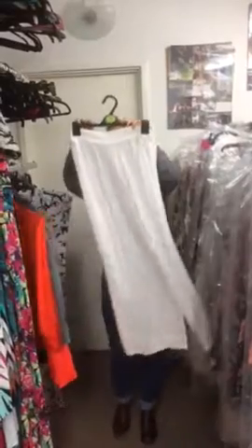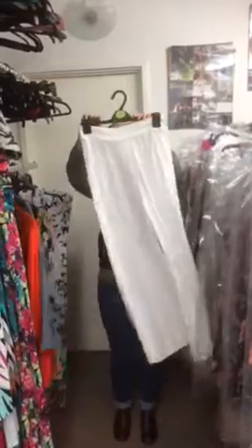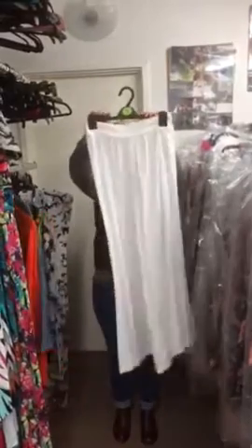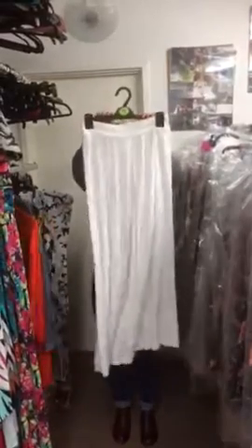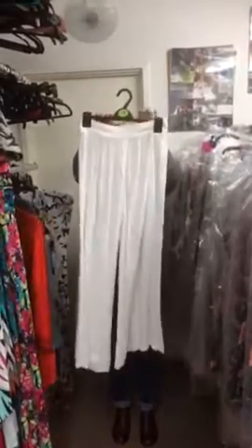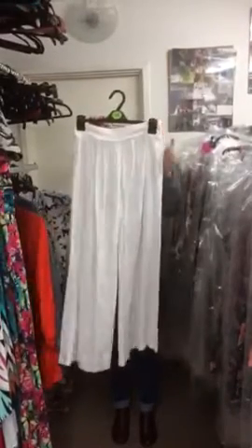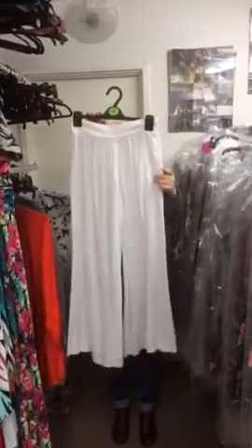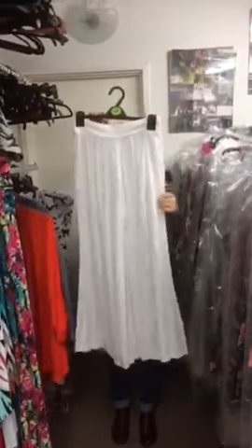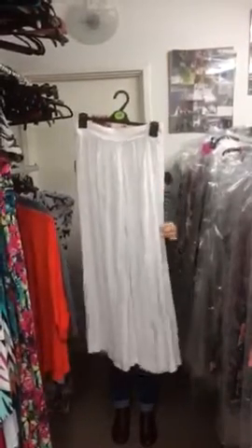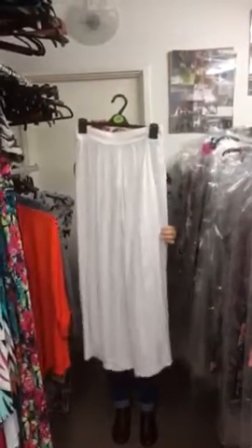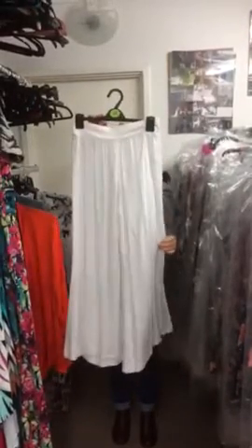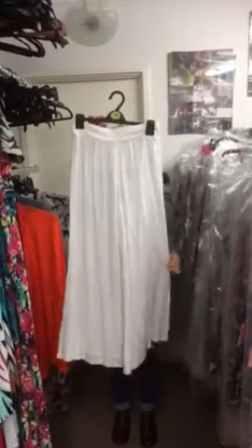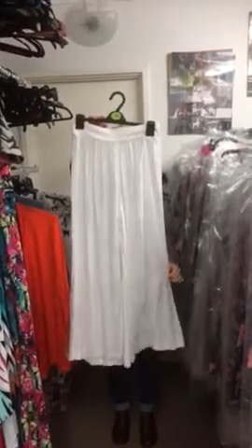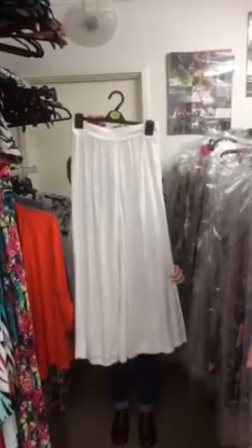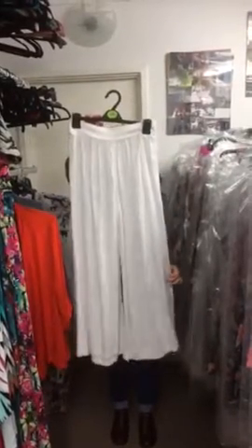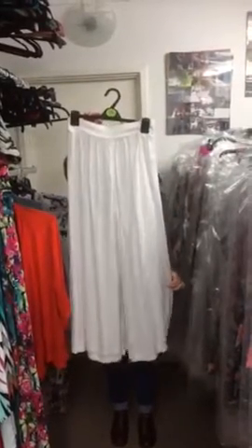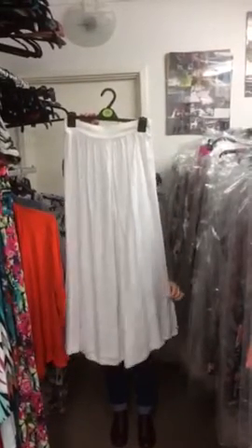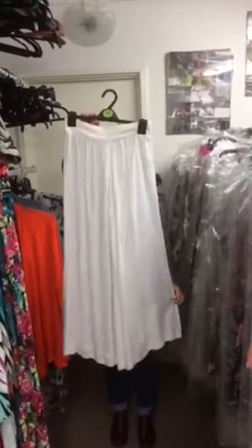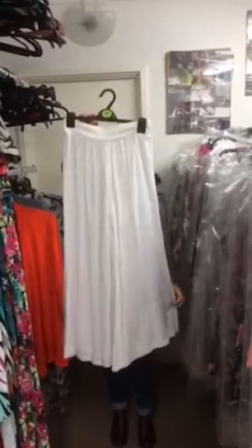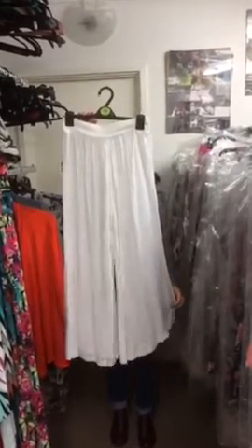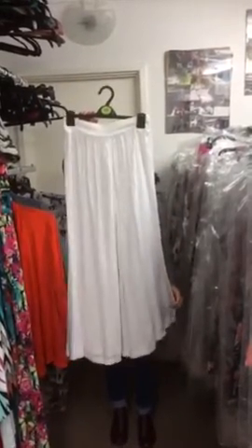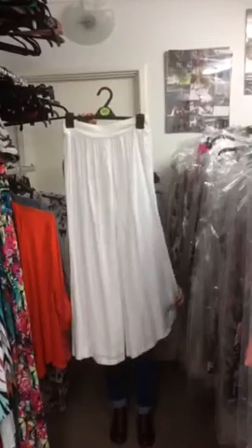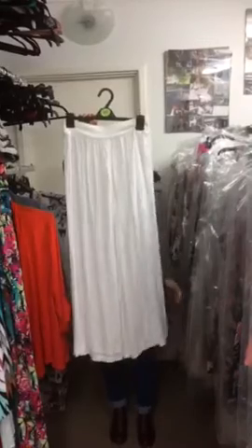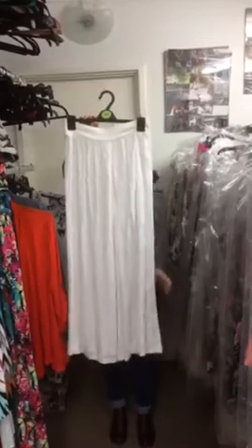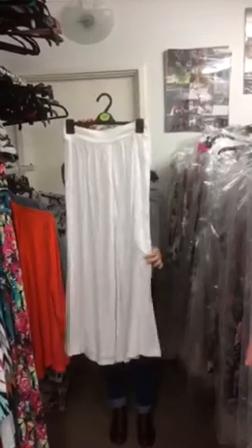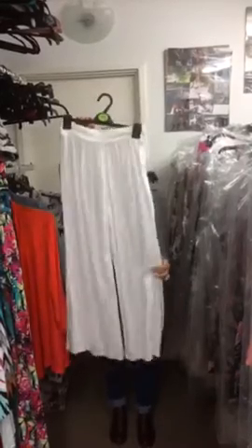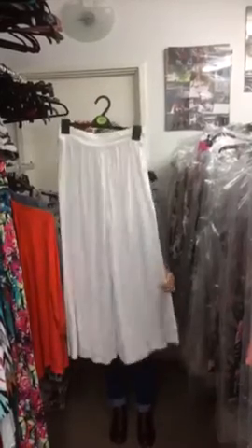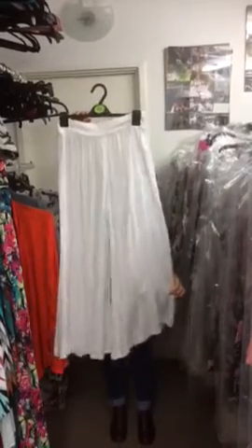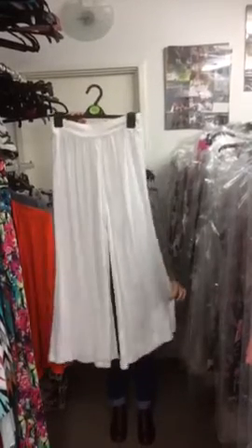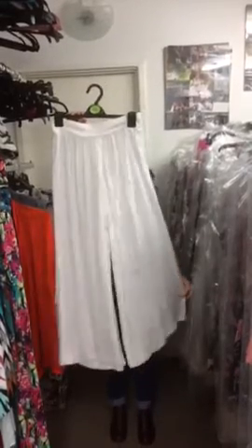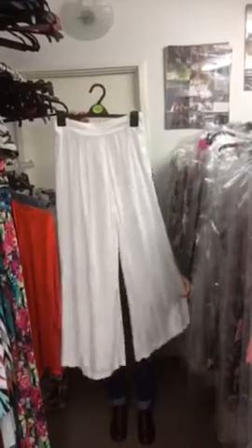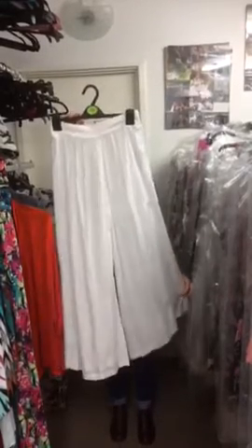We've got the White Palazzo Trousers — these also come in black and navy and you can buy them in an assorted pack, and these are £5.00.